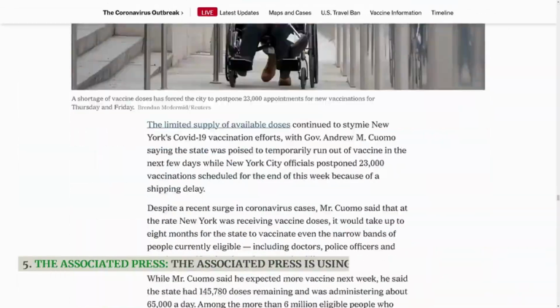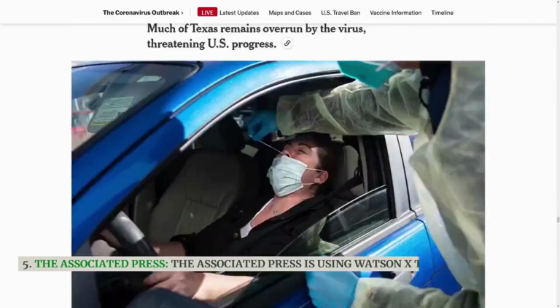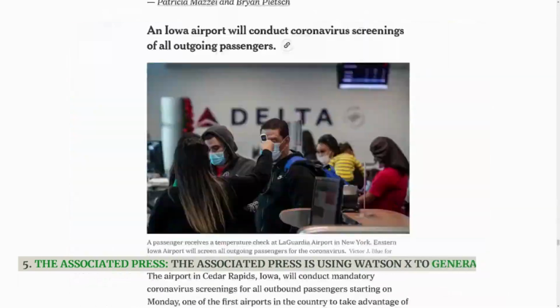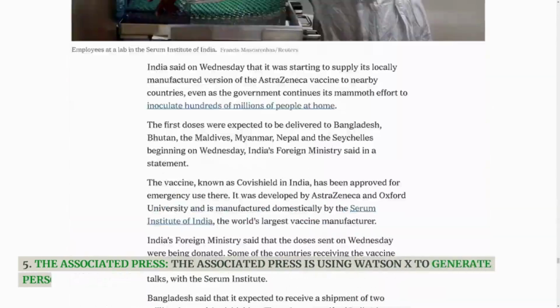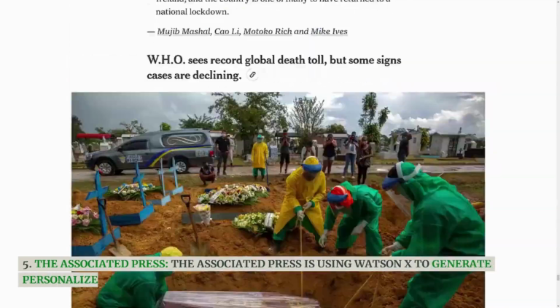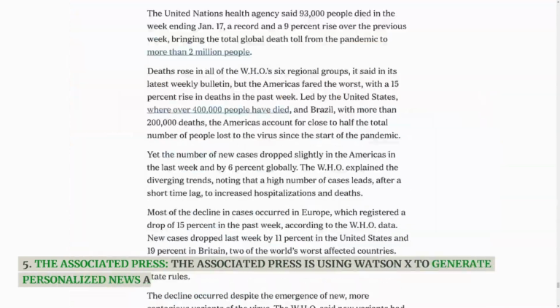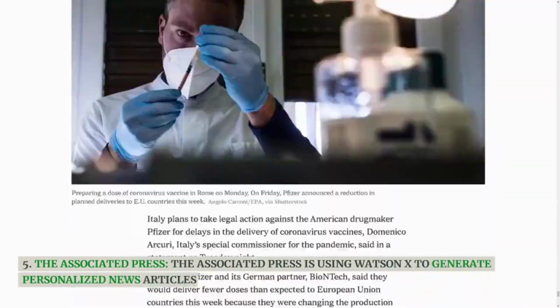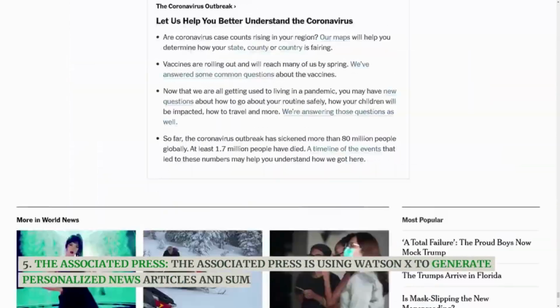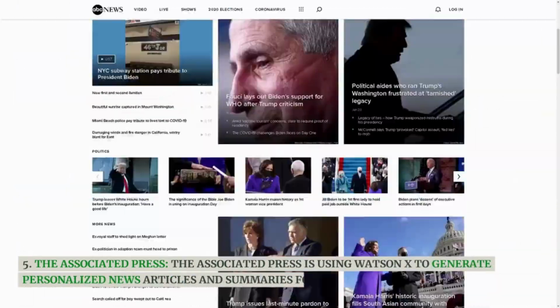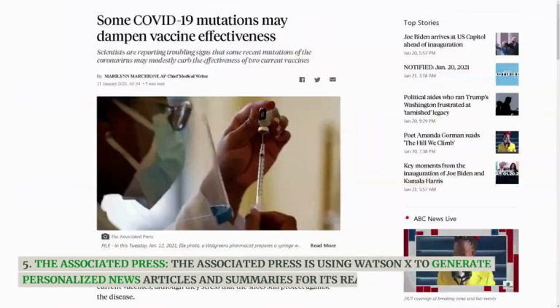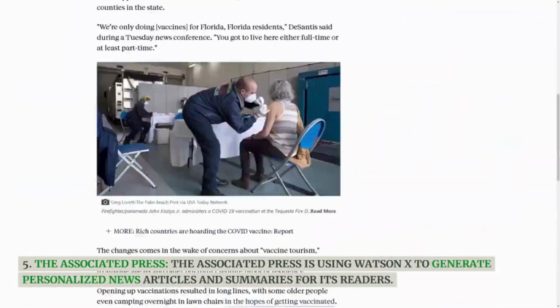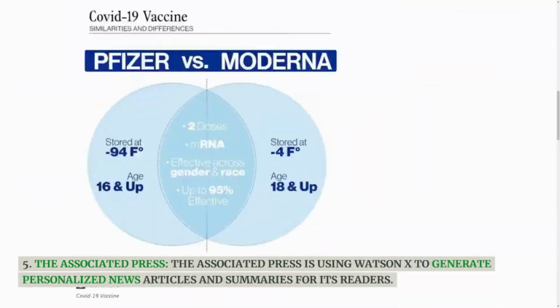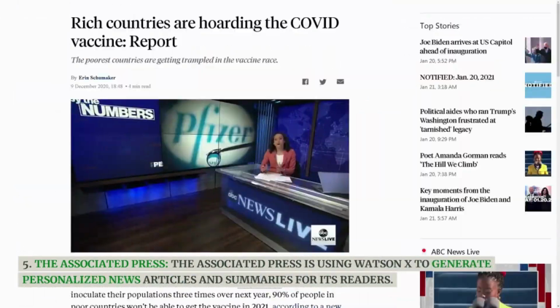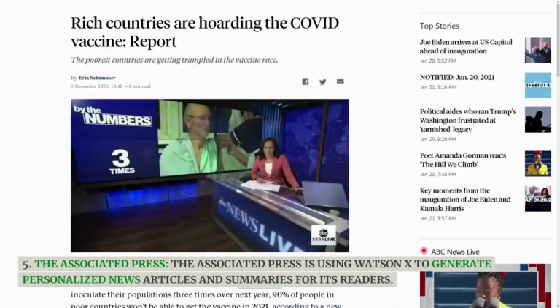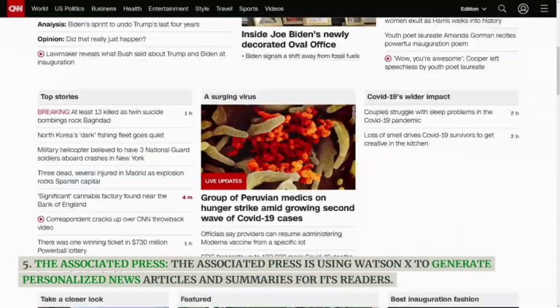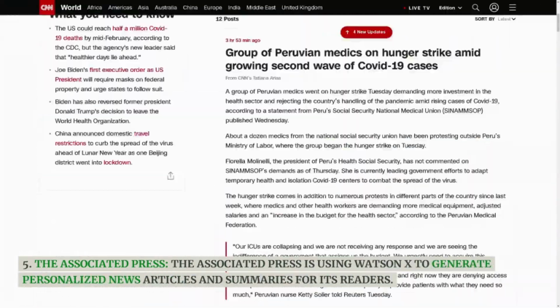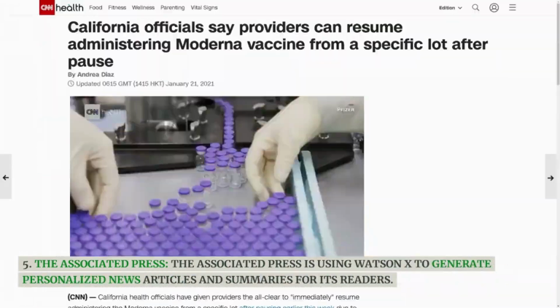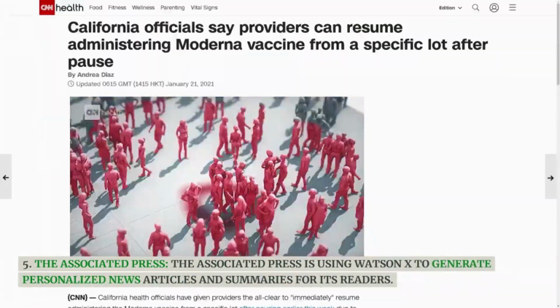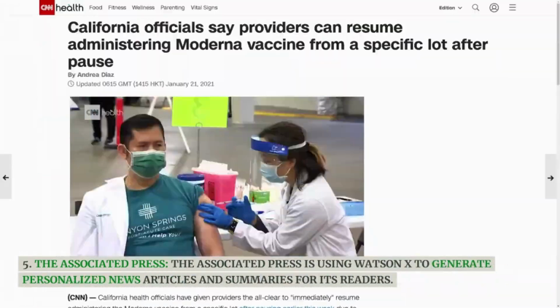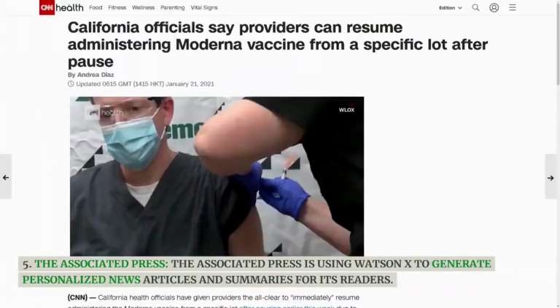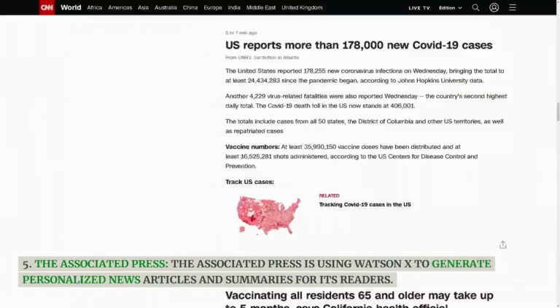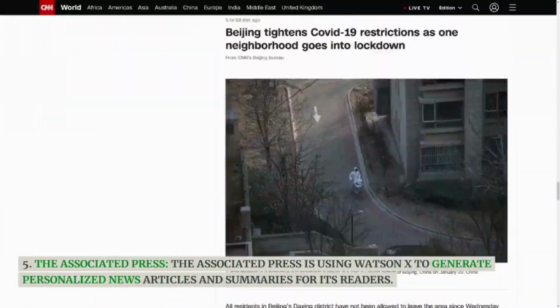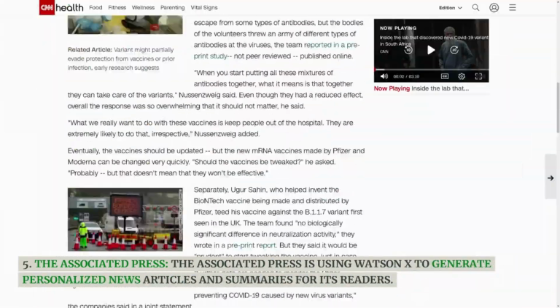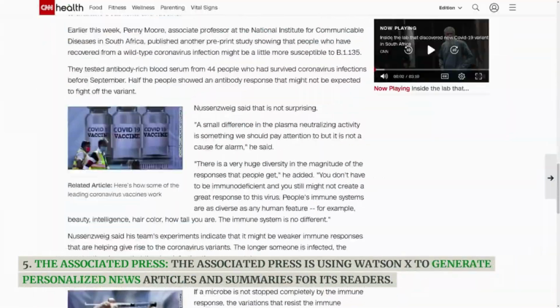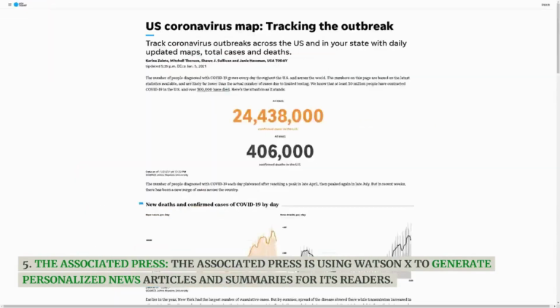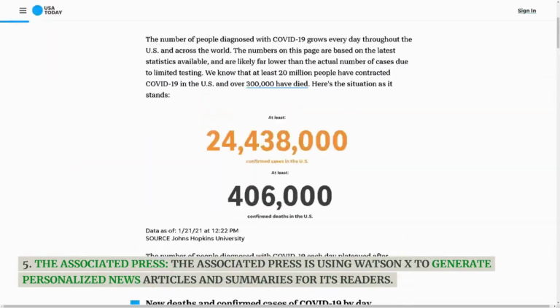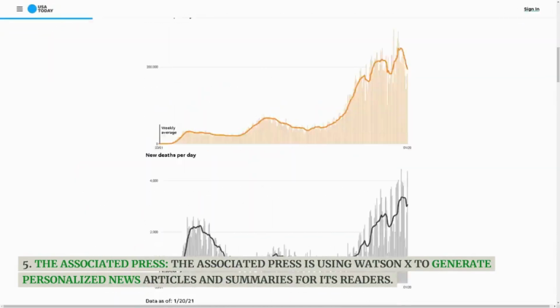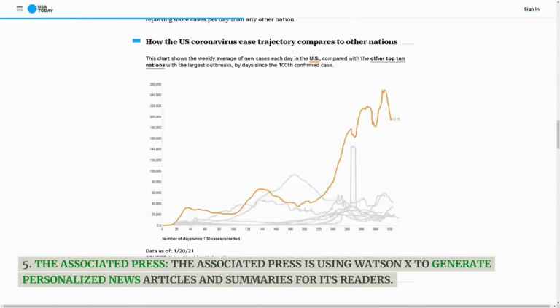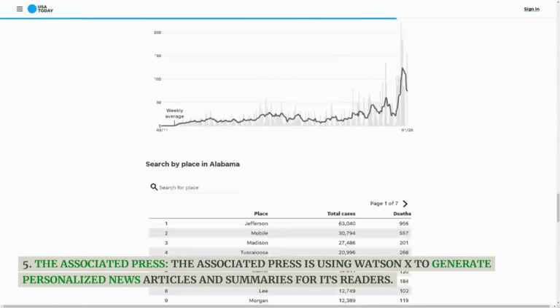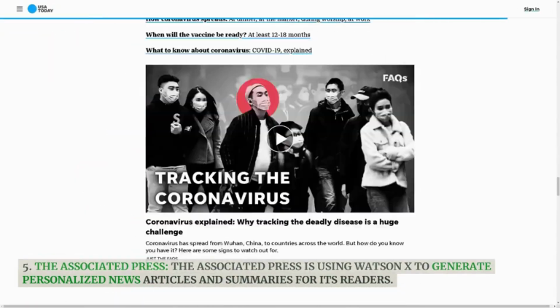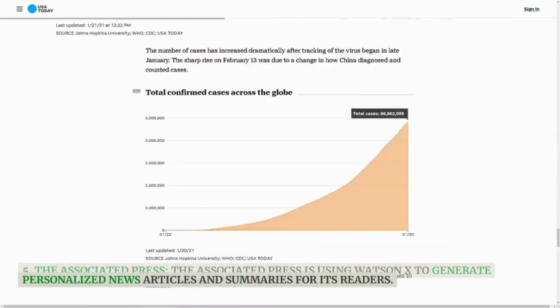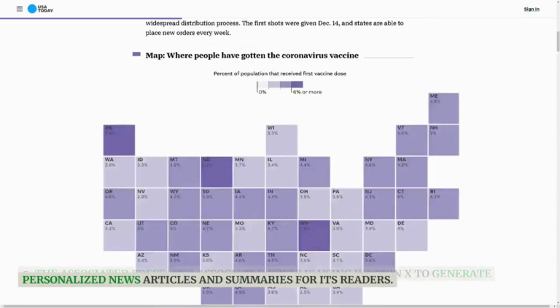The Associated Press is using WatsonX to generate personalized news articles and summaries for its readers.